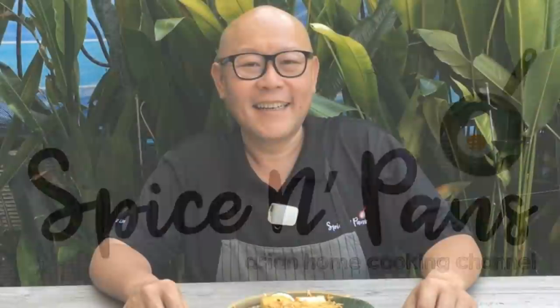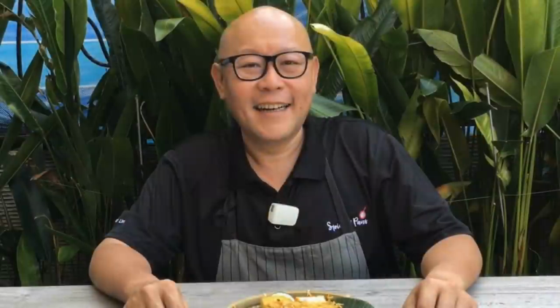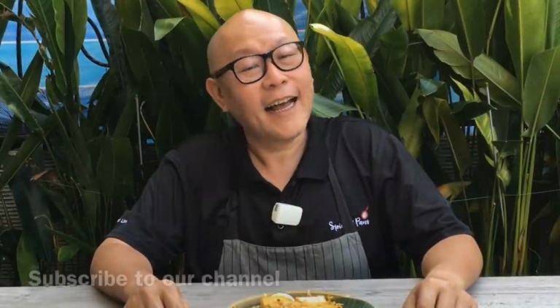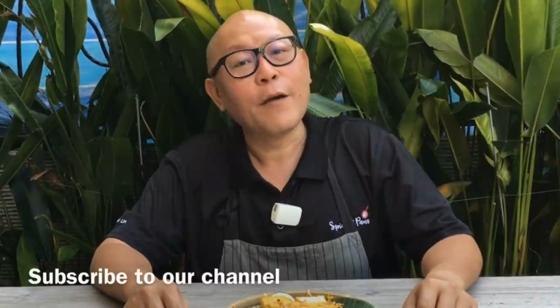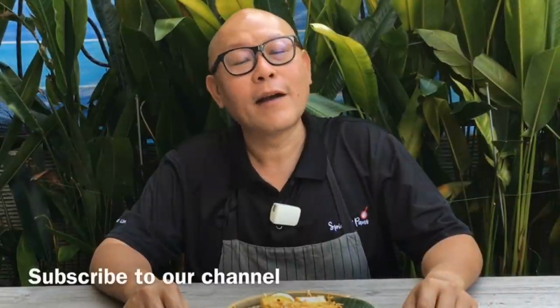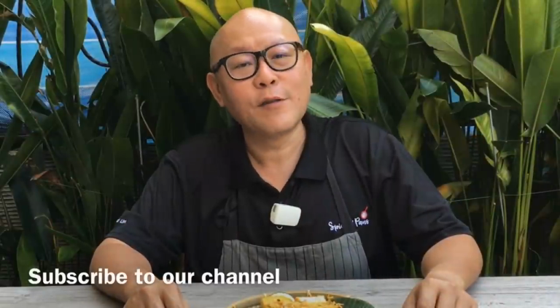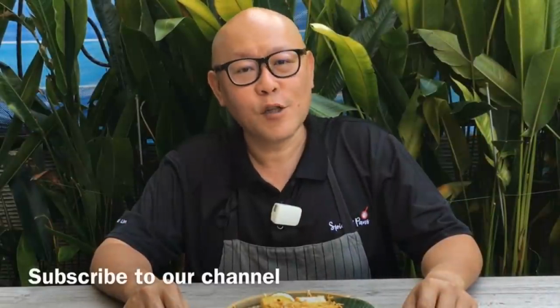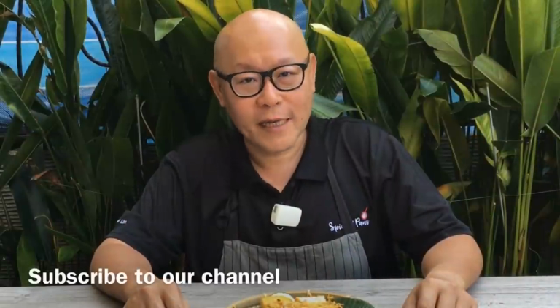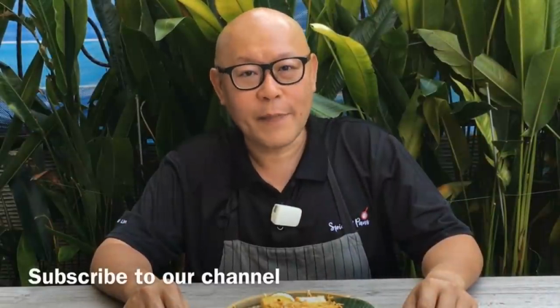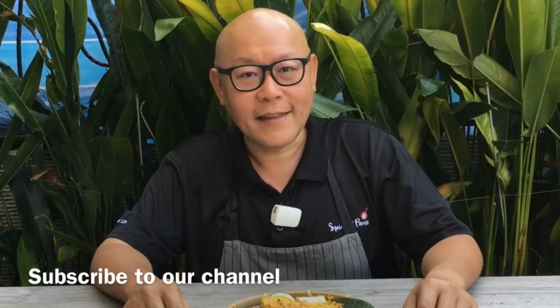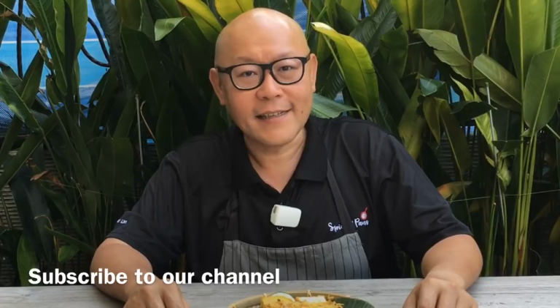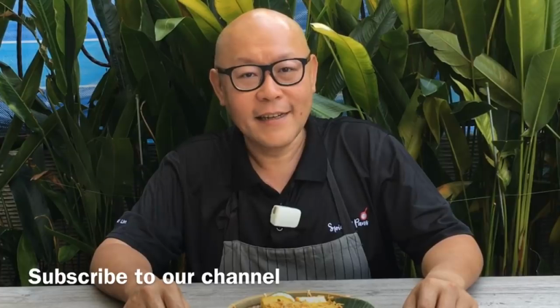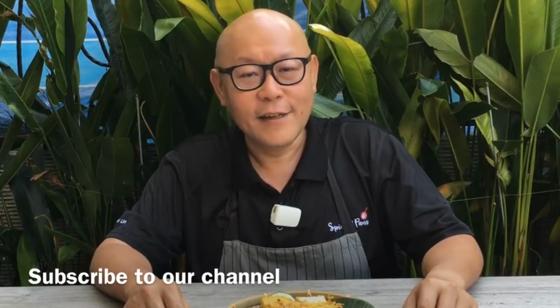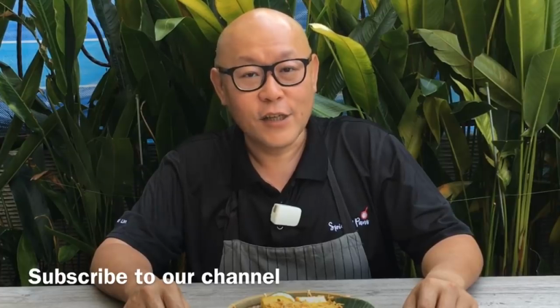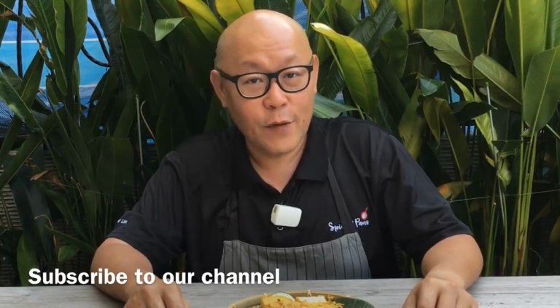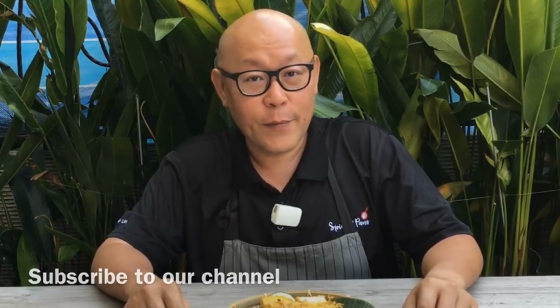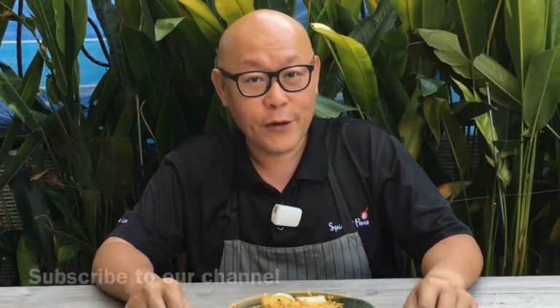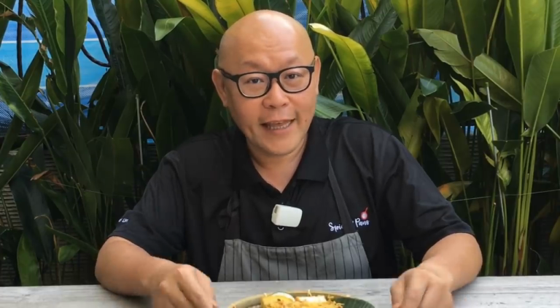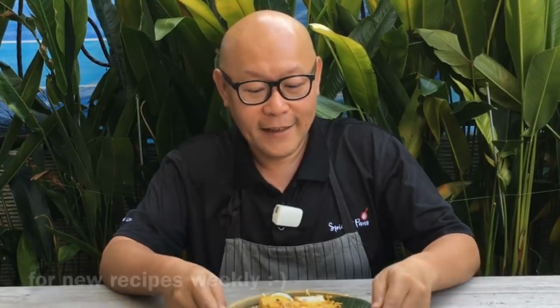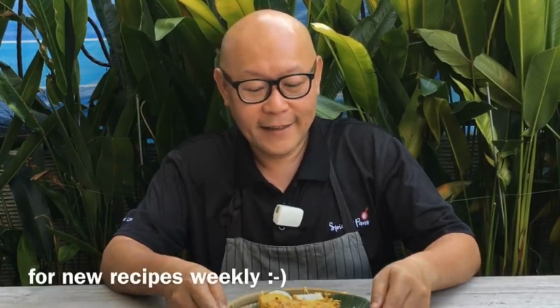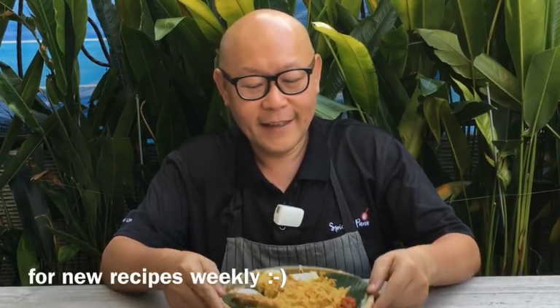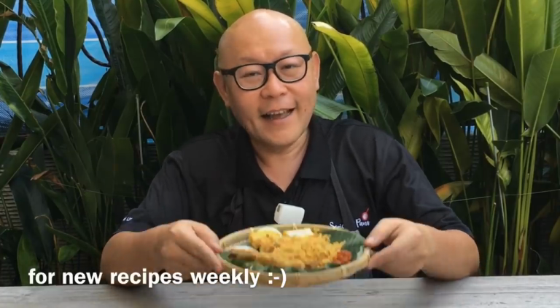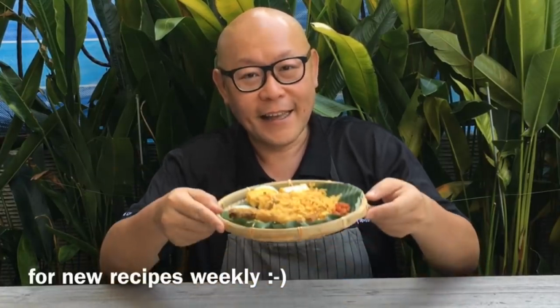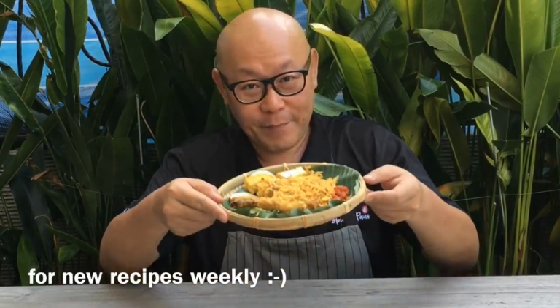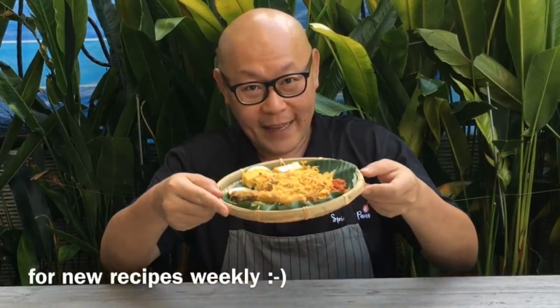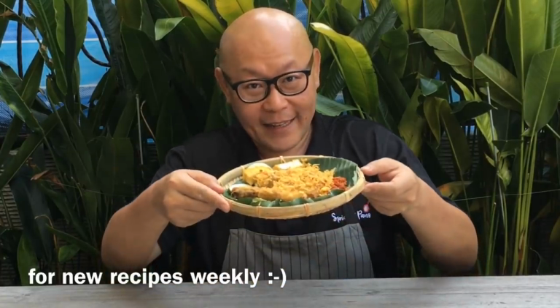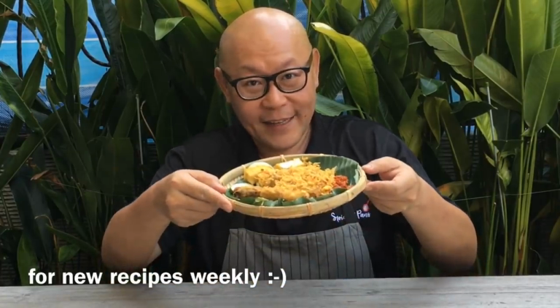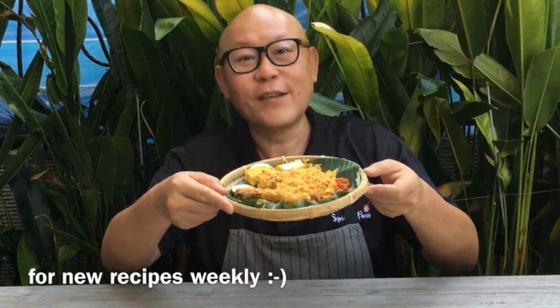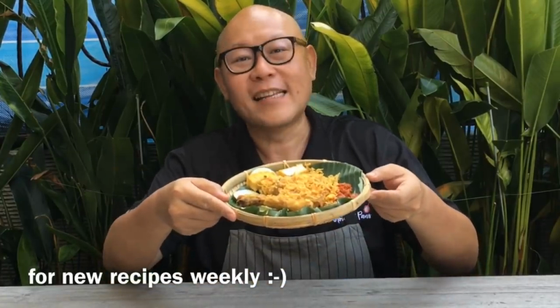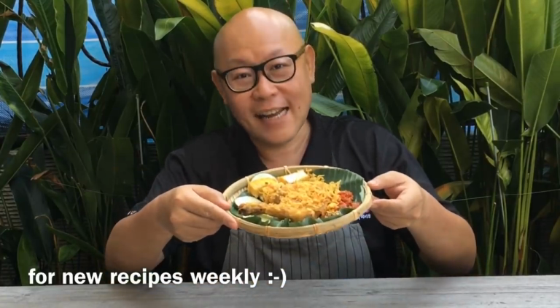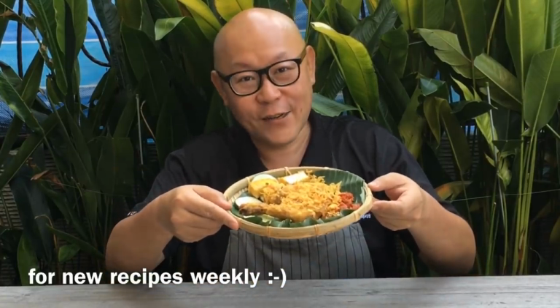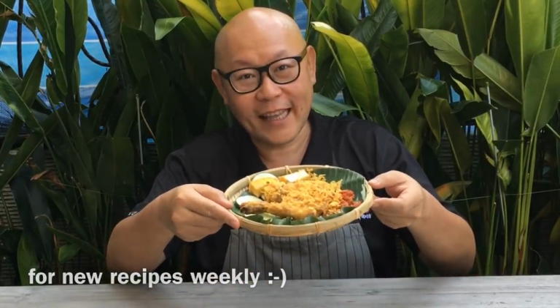Hi and welcome to Spice and Pants. Today we'll be cooking Ayam Pingyat. So let's start cooking.